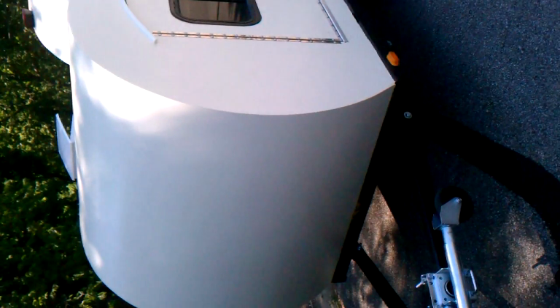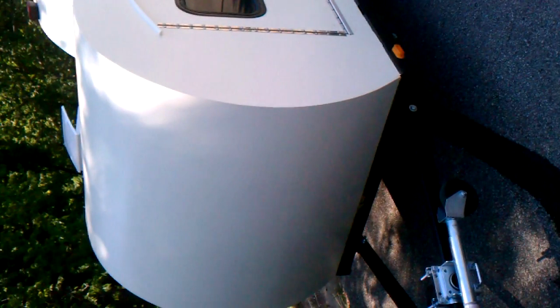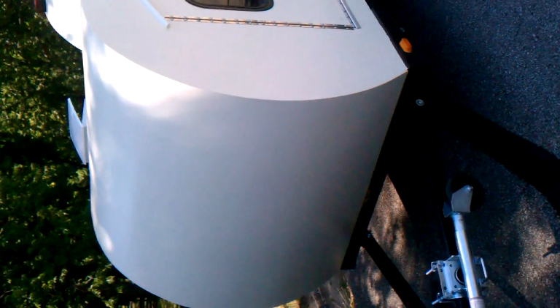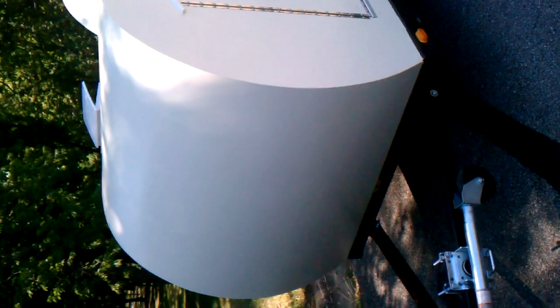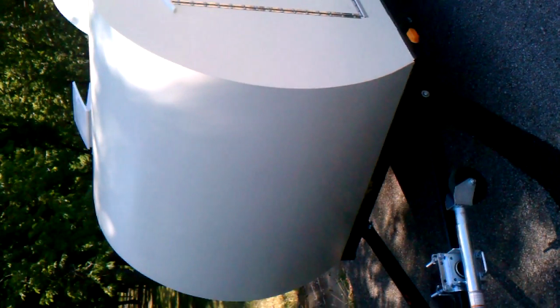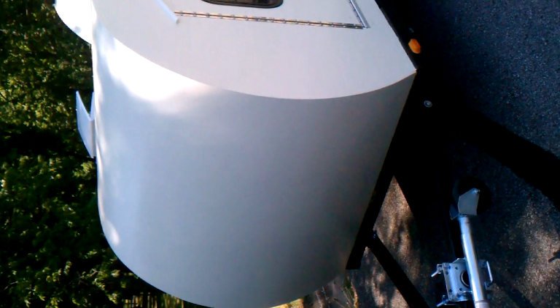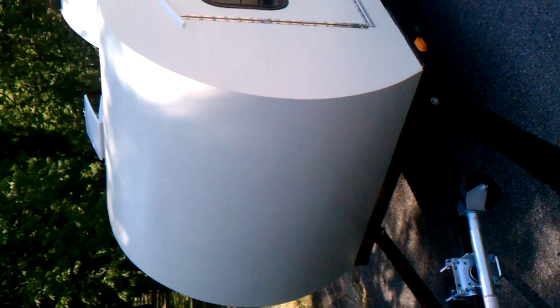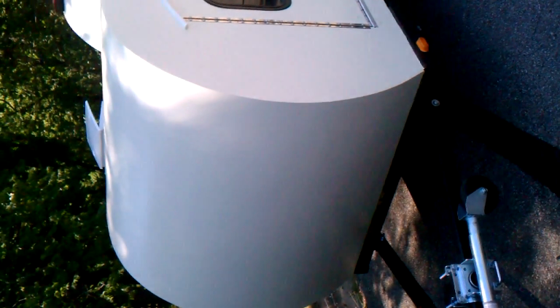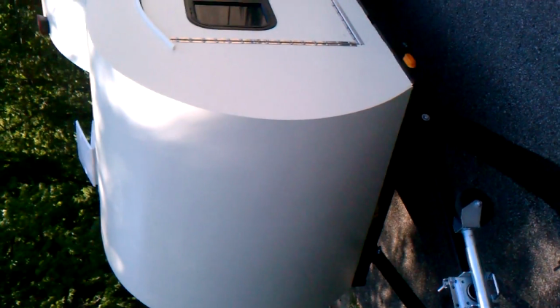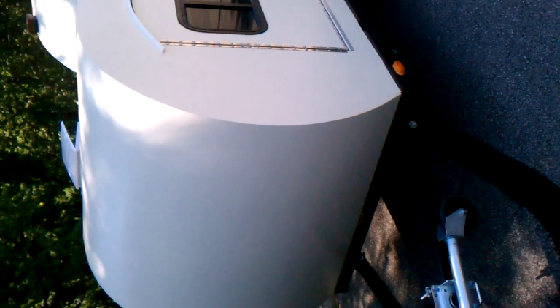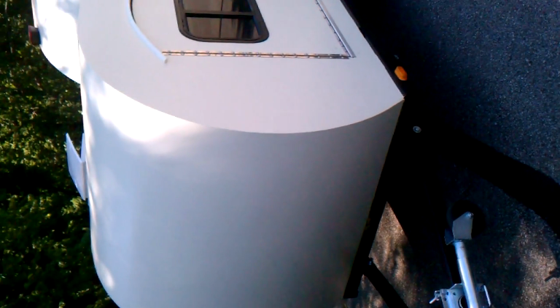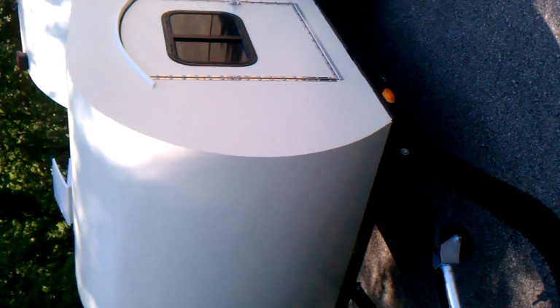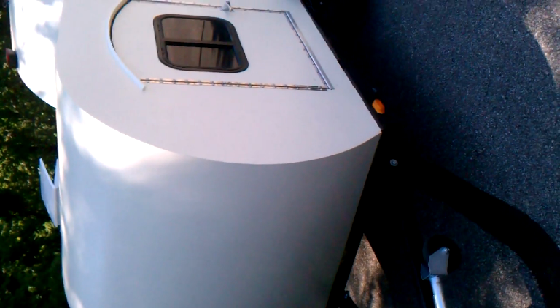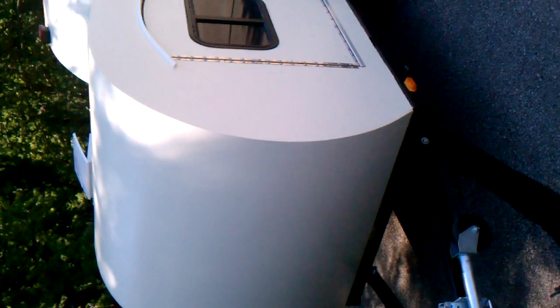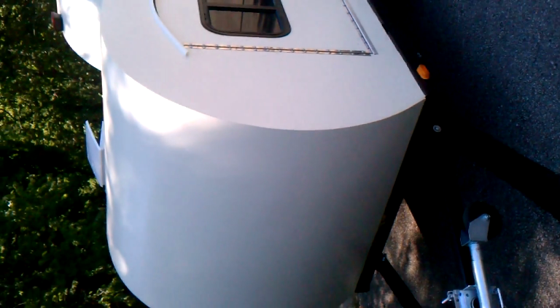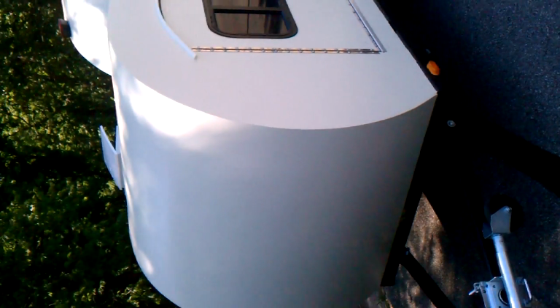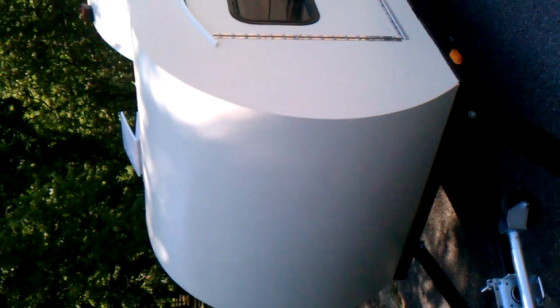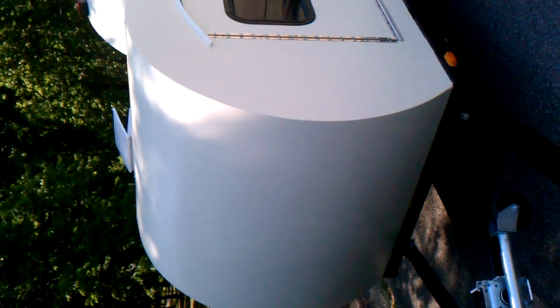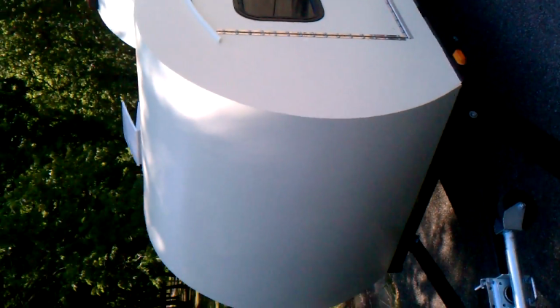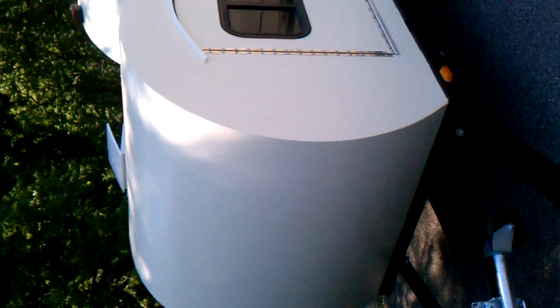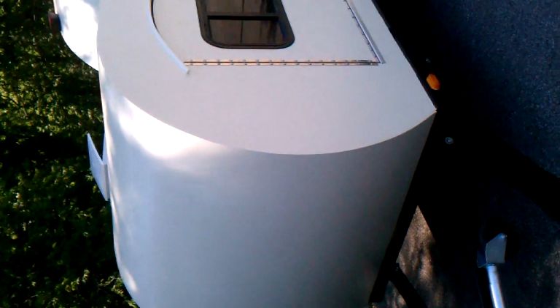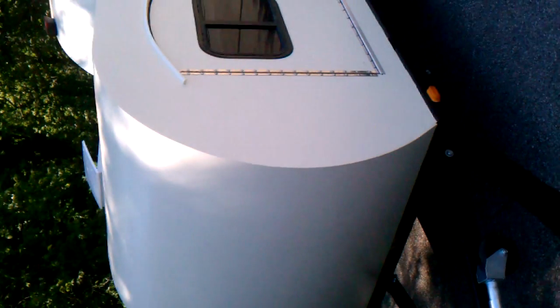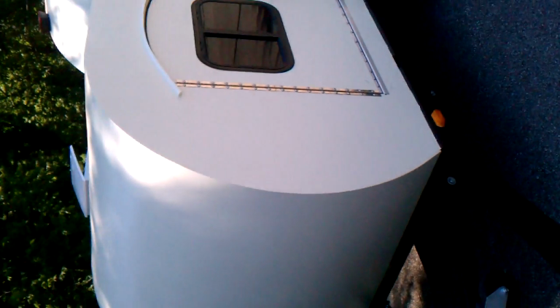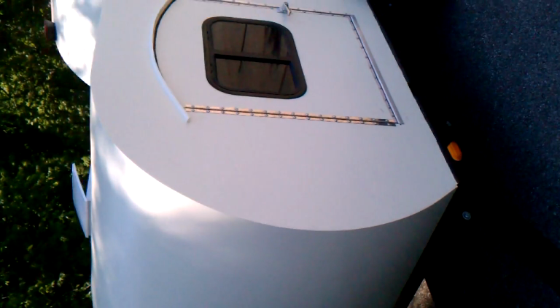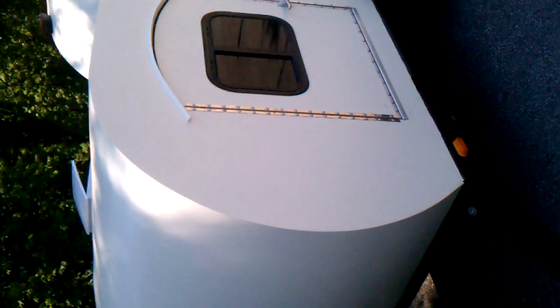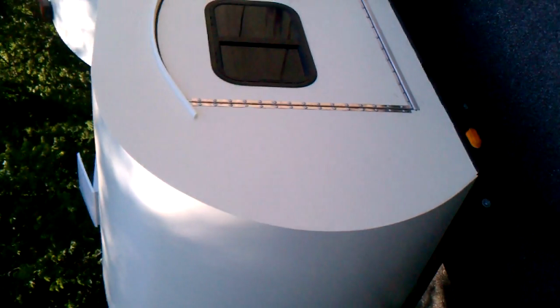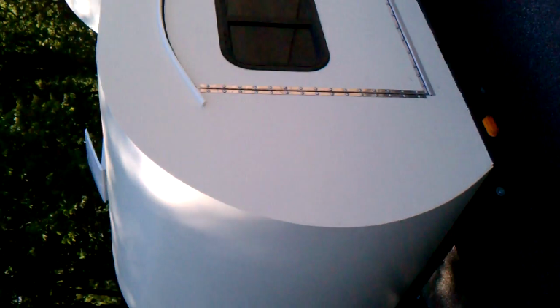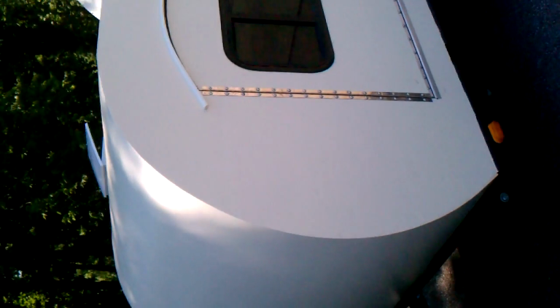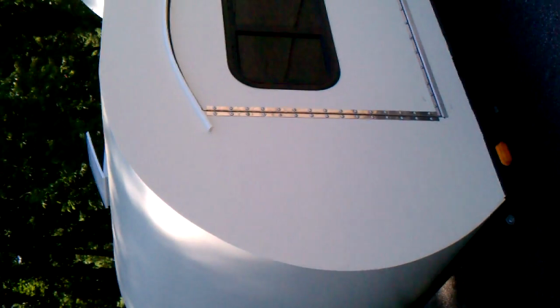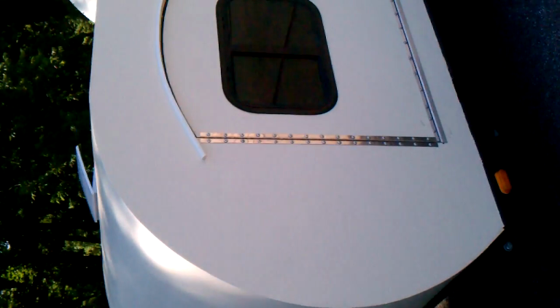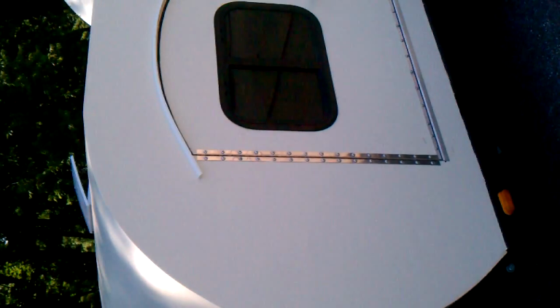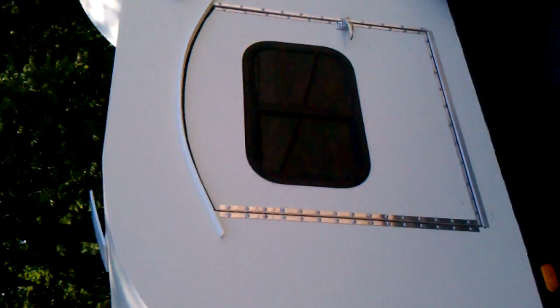Okay, per request, some videos of the teardrop camper trailer.